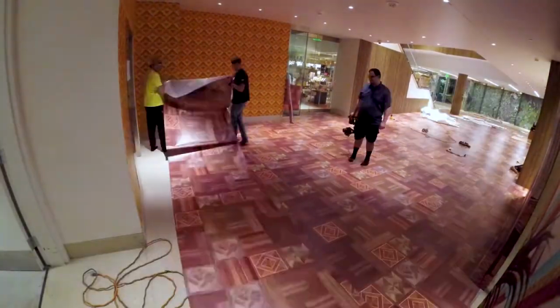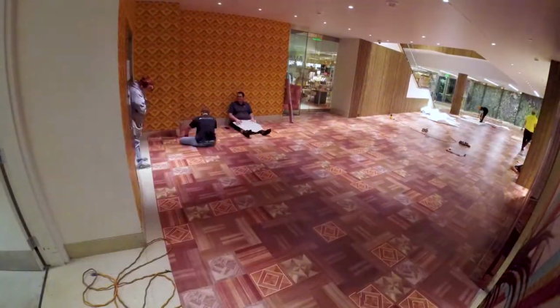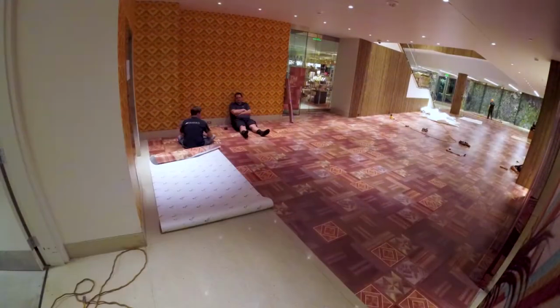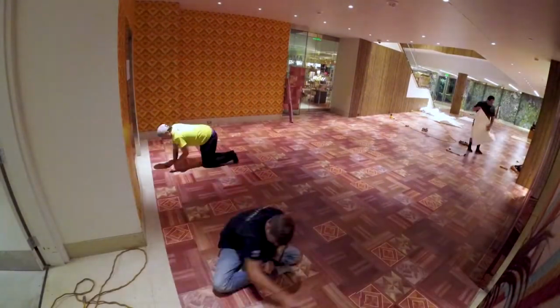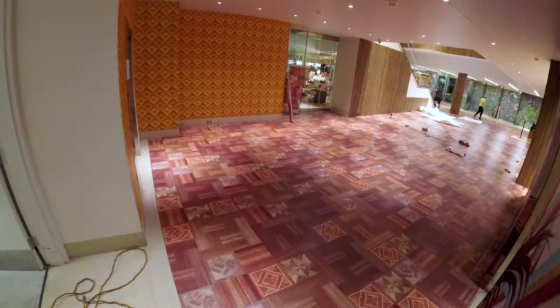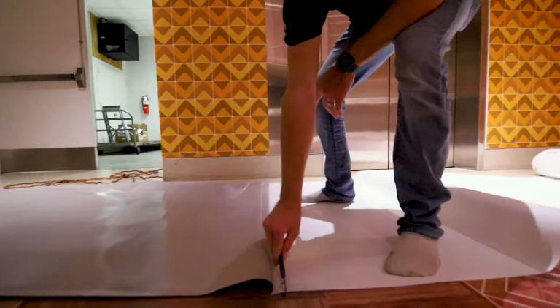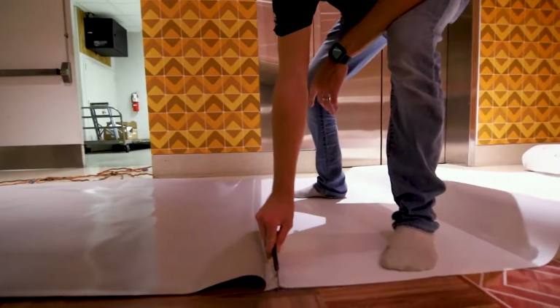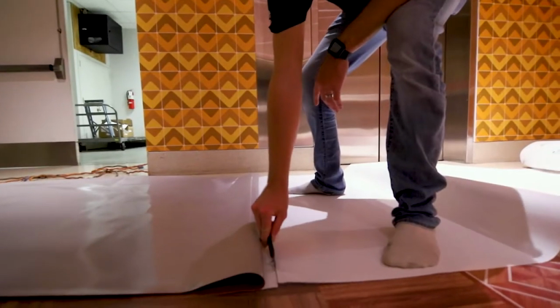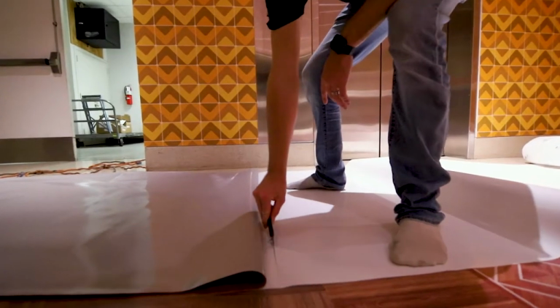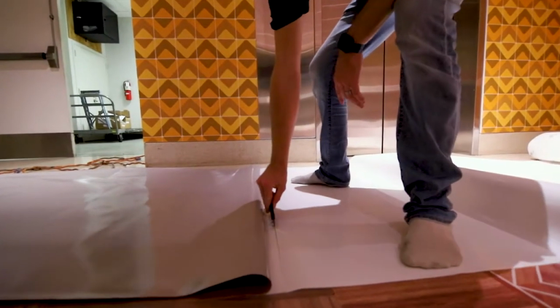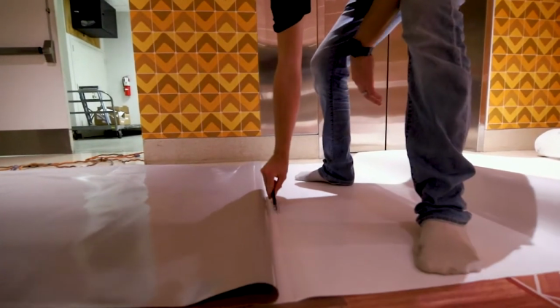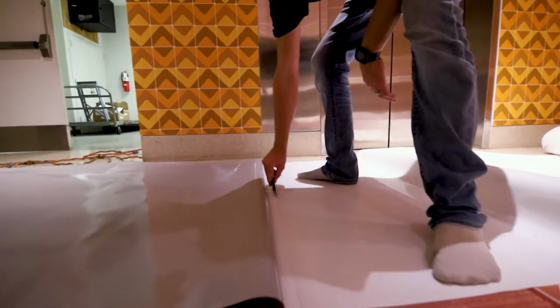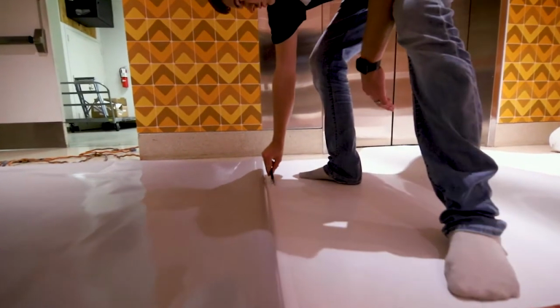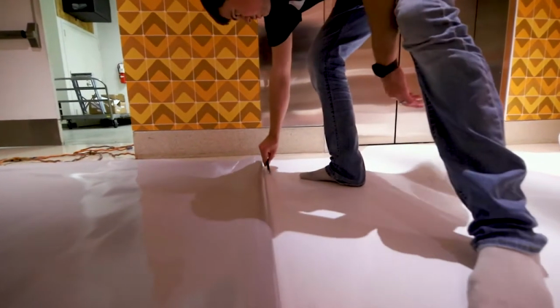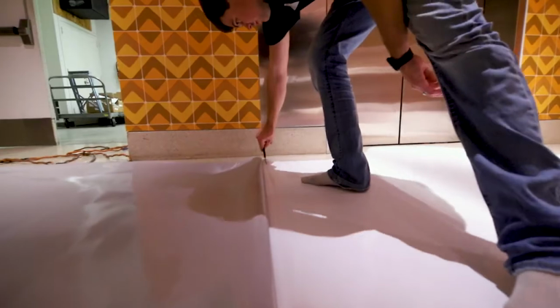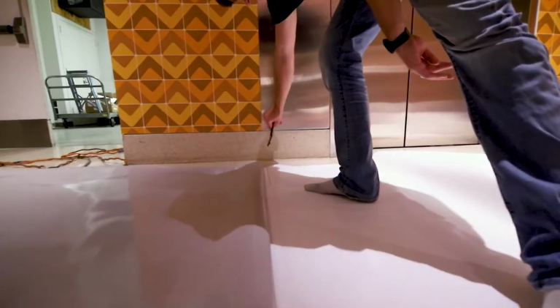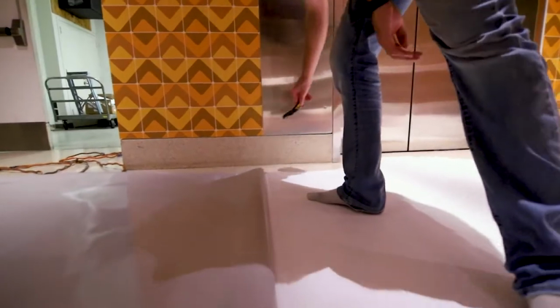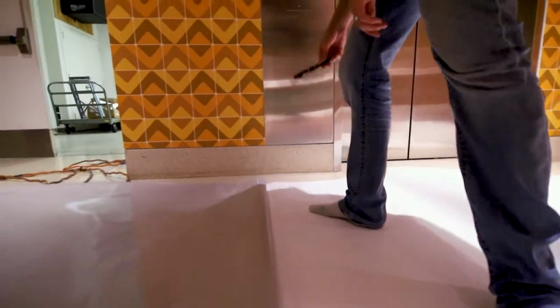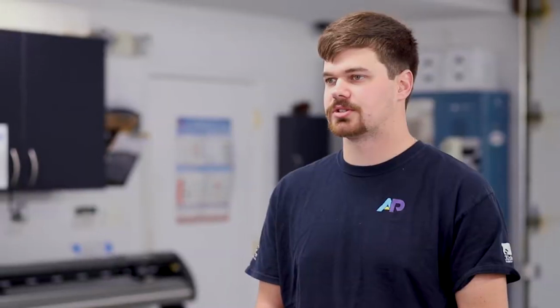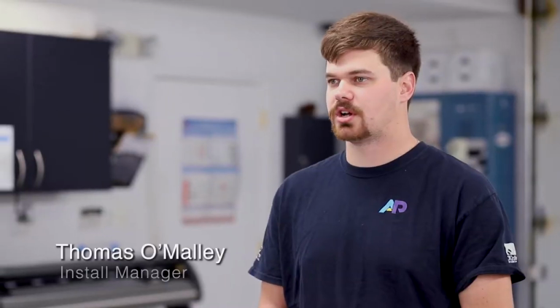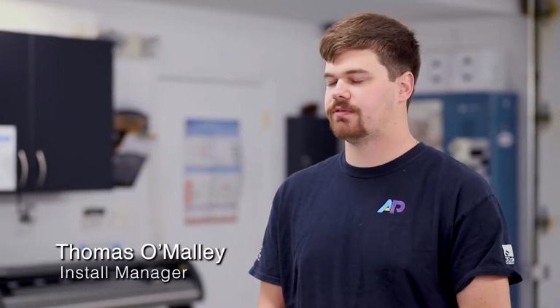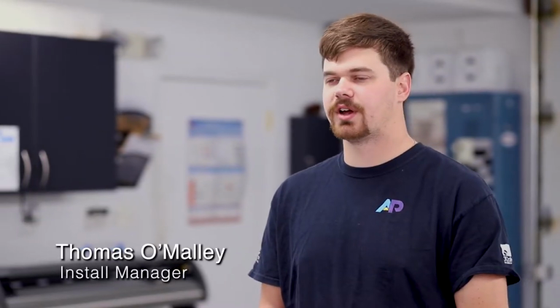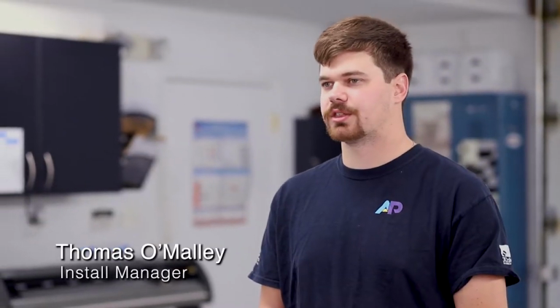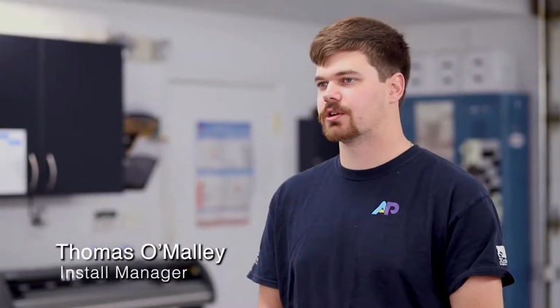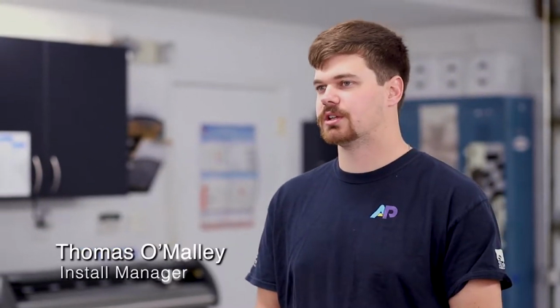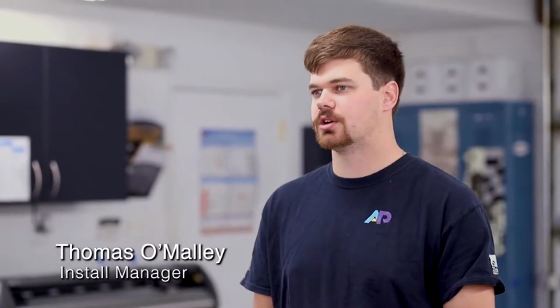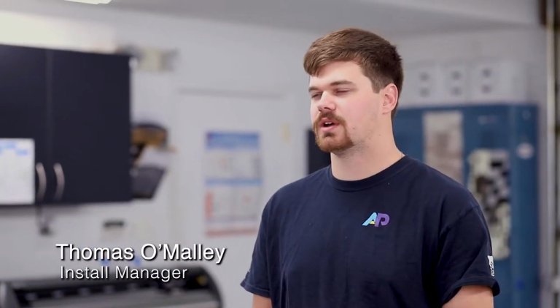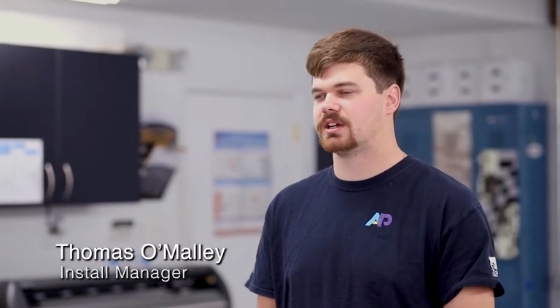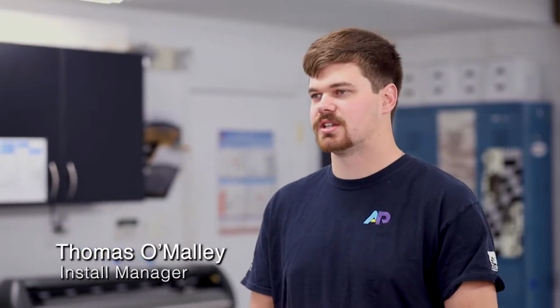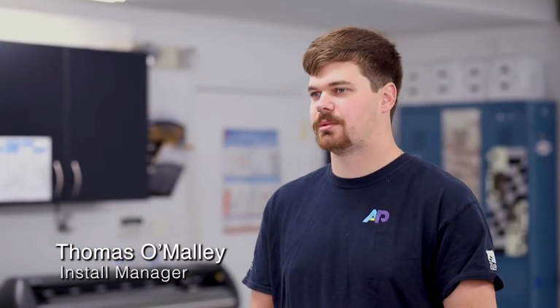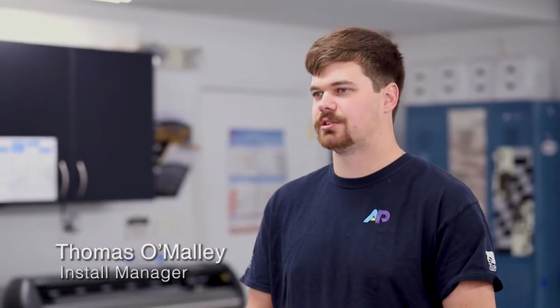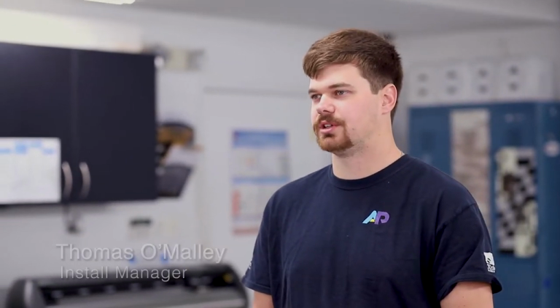The entire floor had to be mopped, cleaned, and dusted off very thoroughly. You don't want any contaminant underneath.